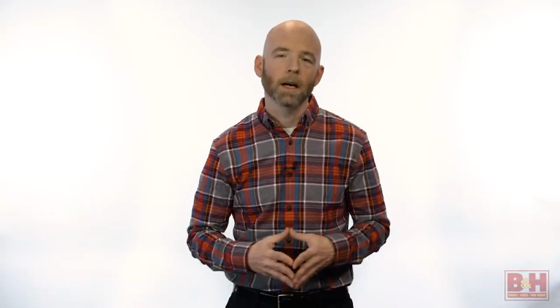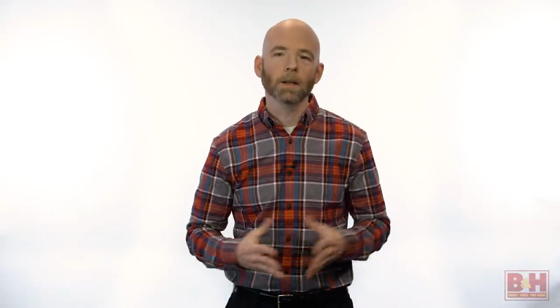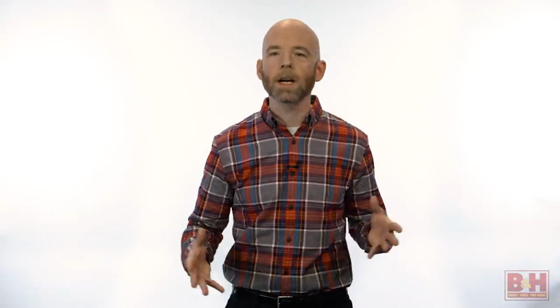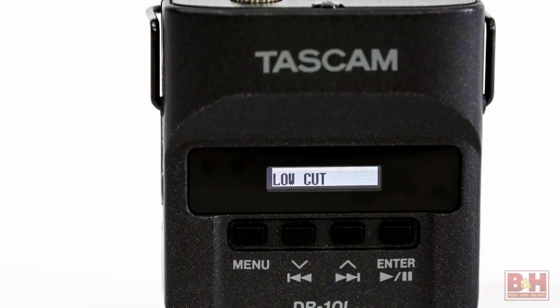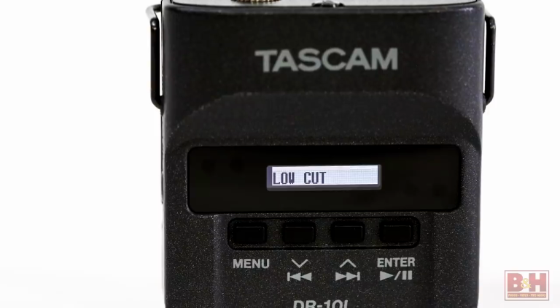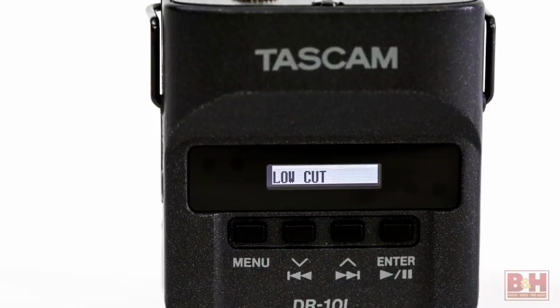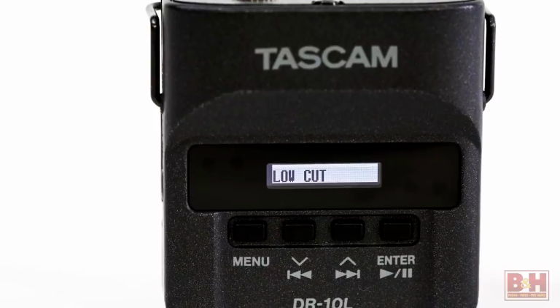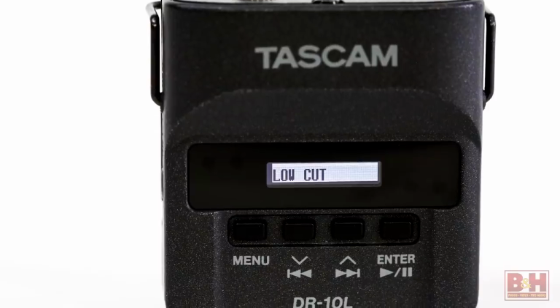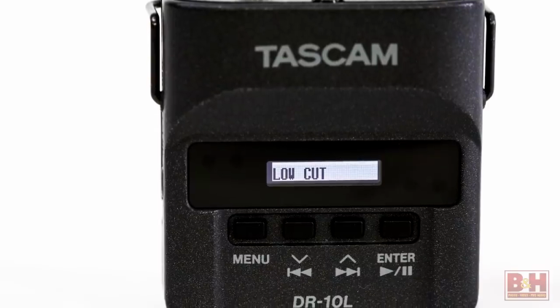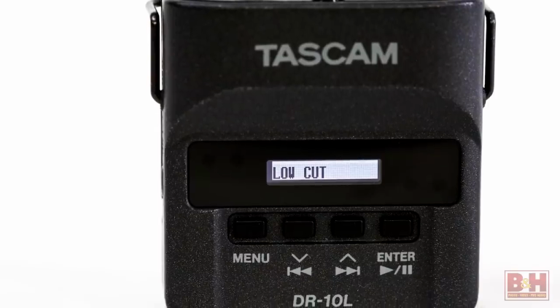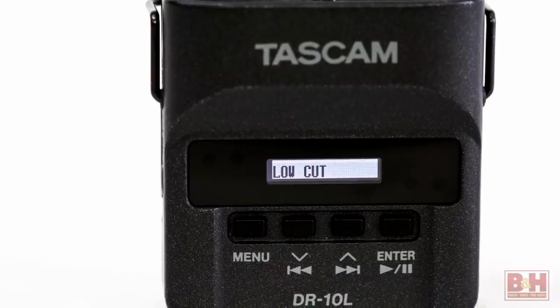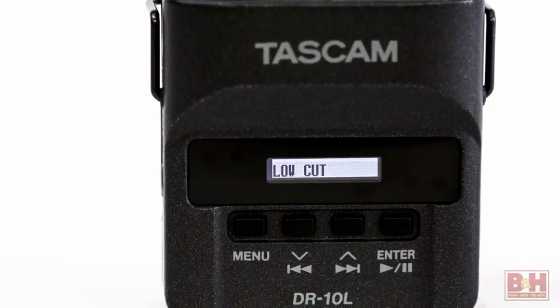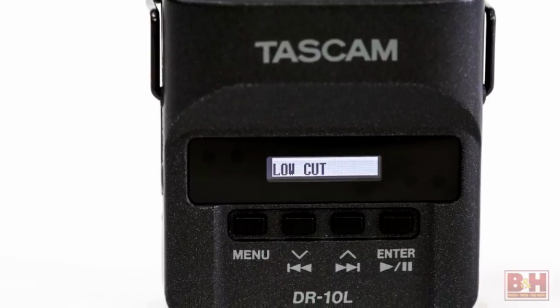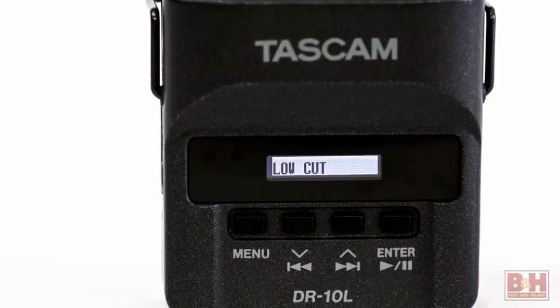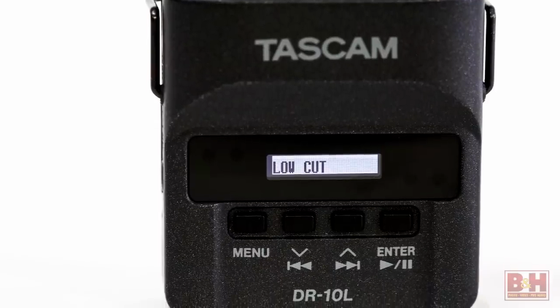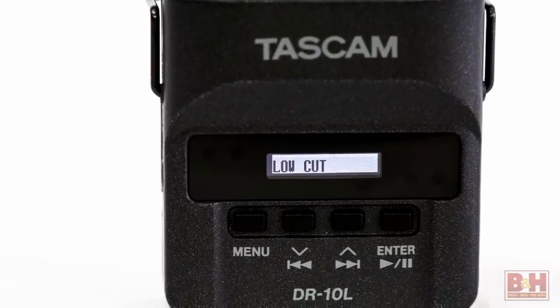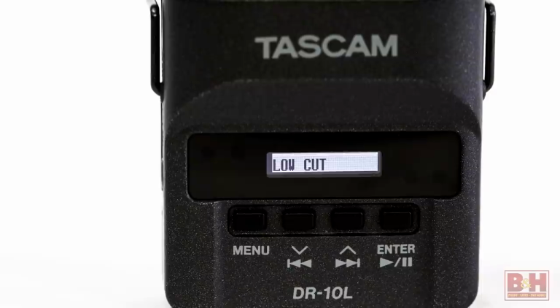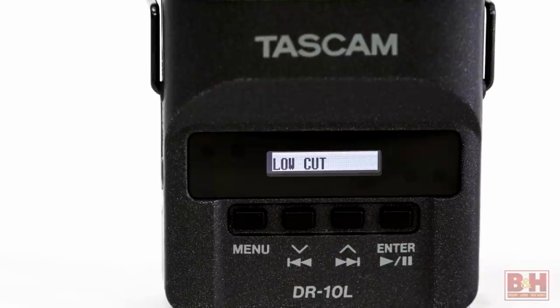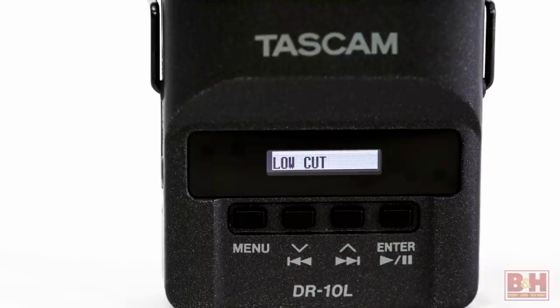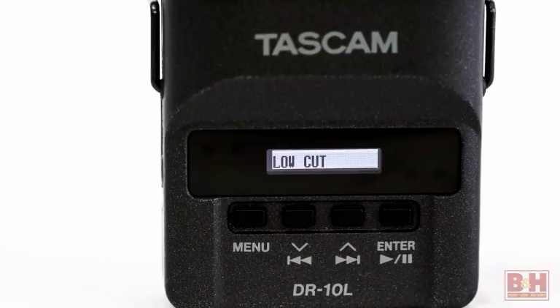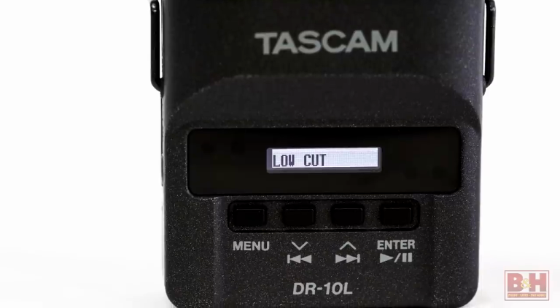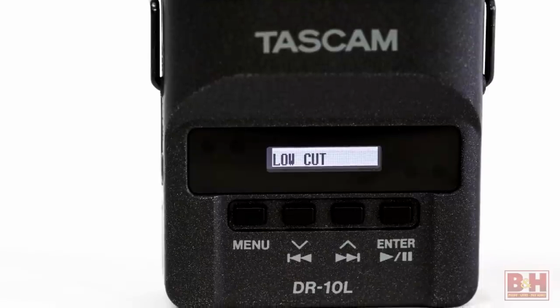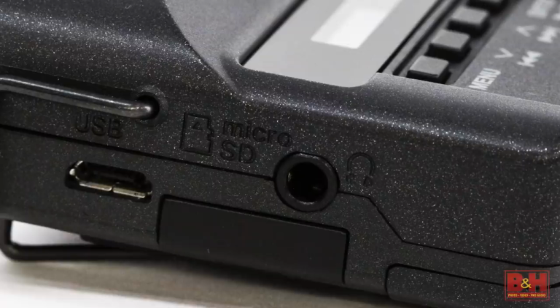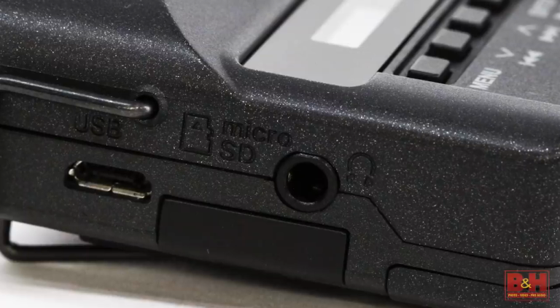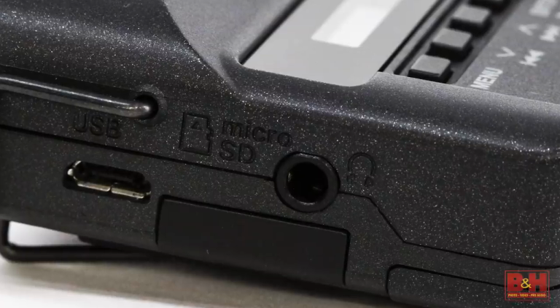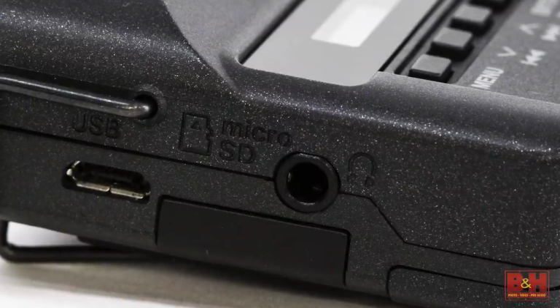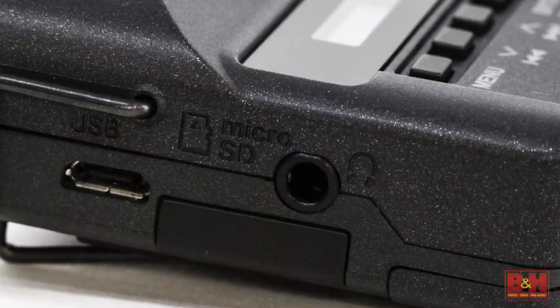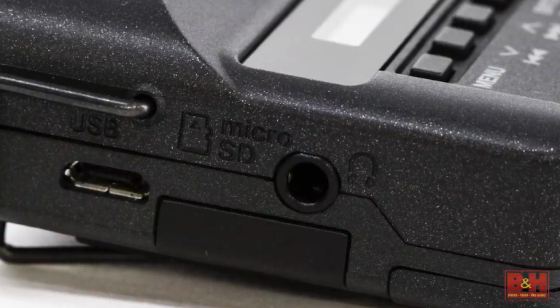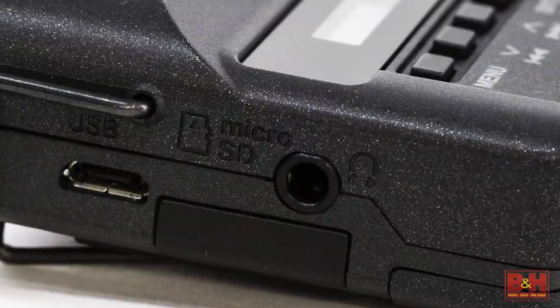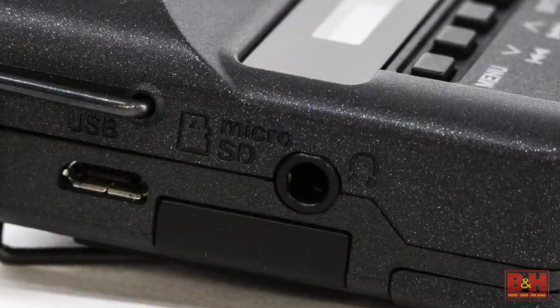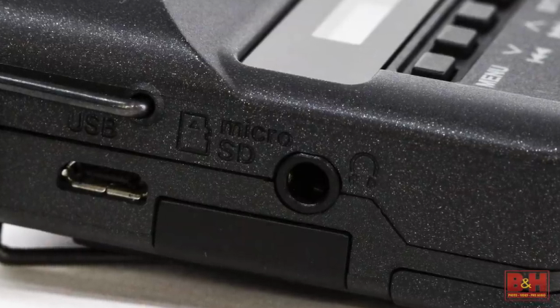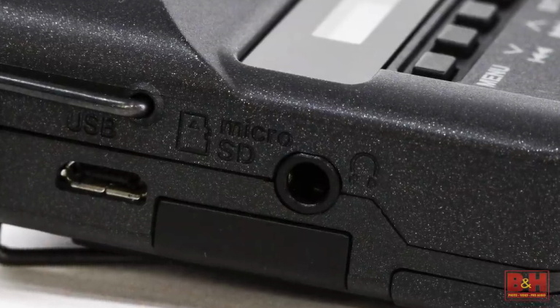A low-cut filter can also be engaged to help reduce wind and mechanical noise, and a headphone jack is on the side.